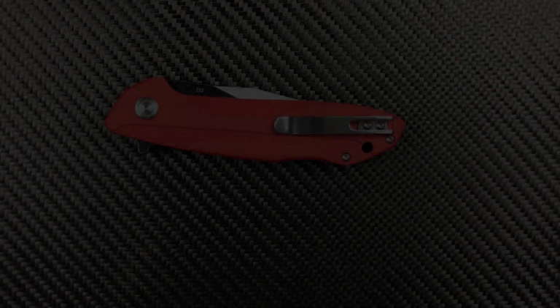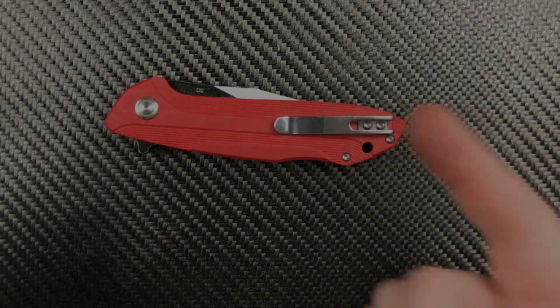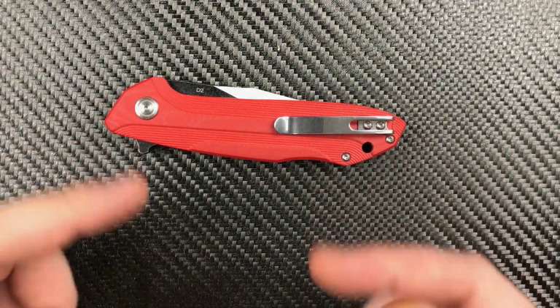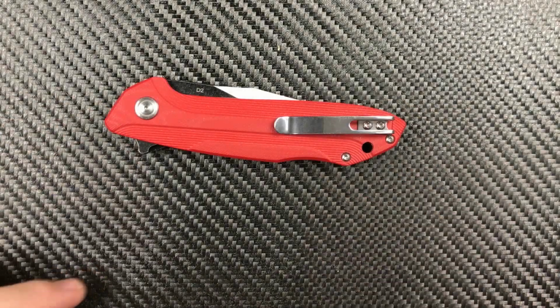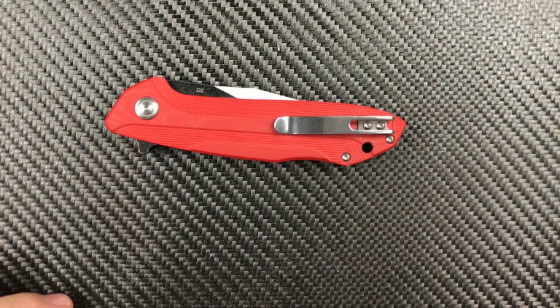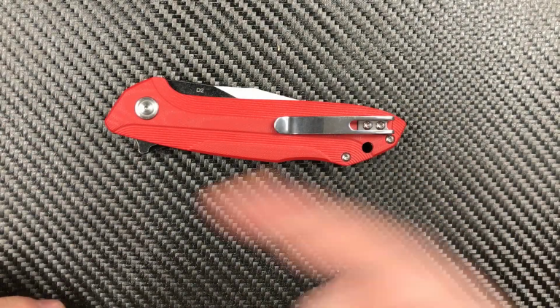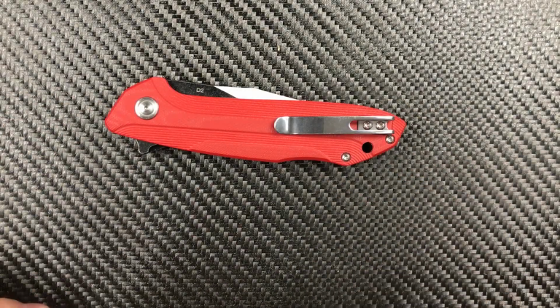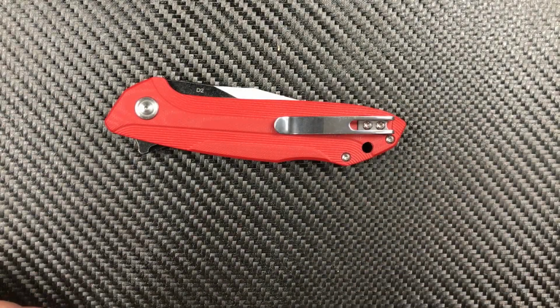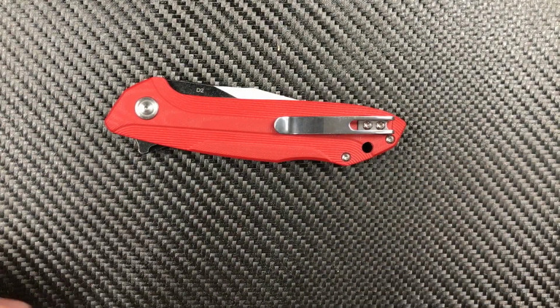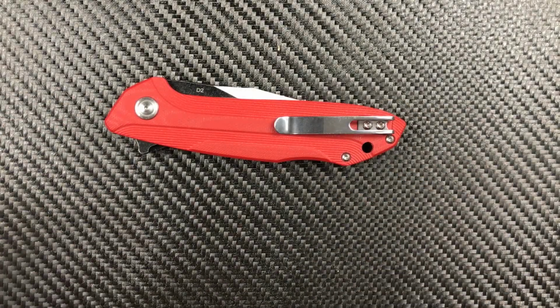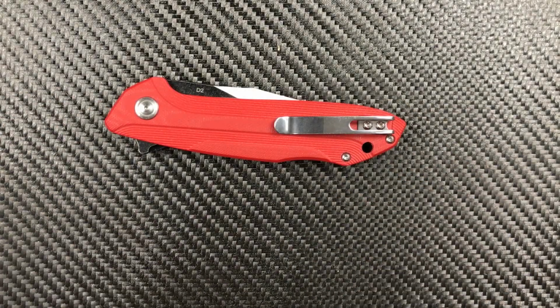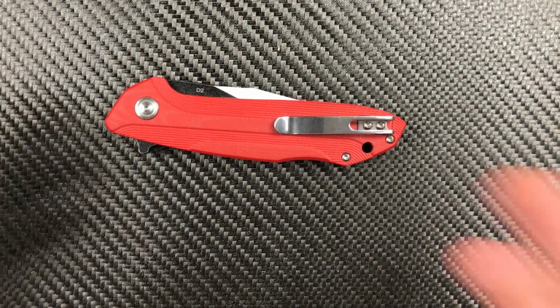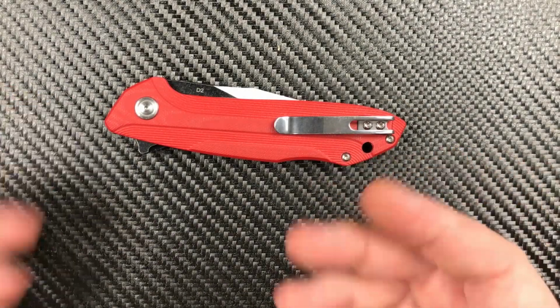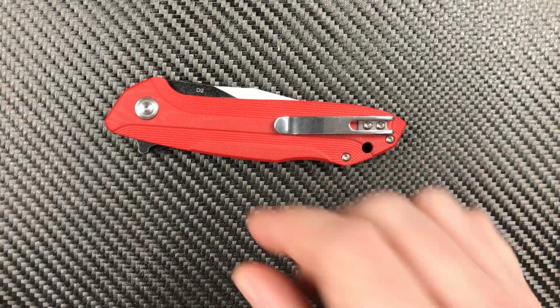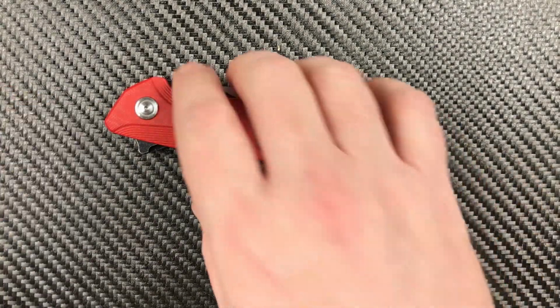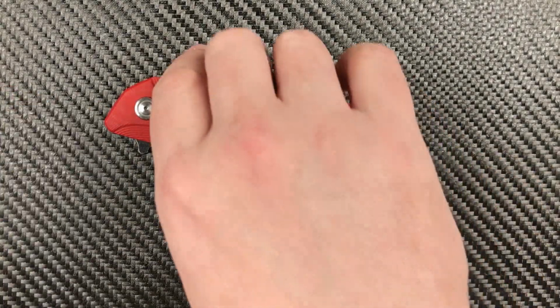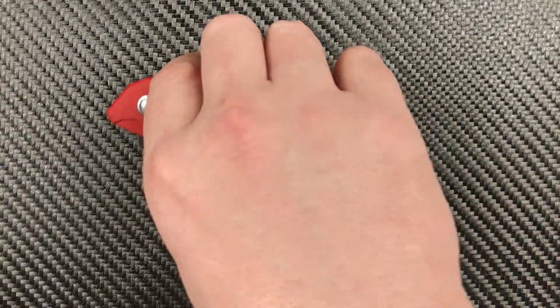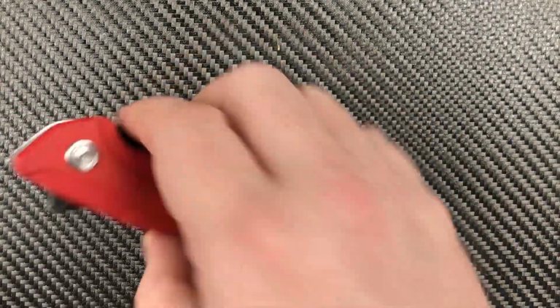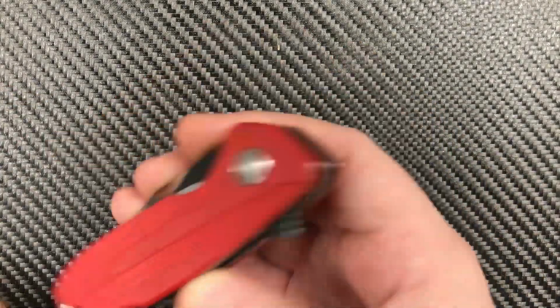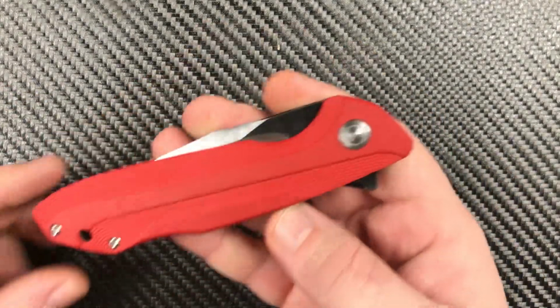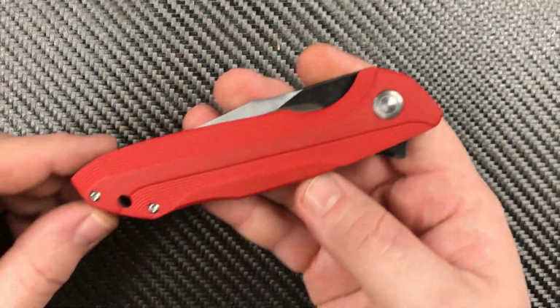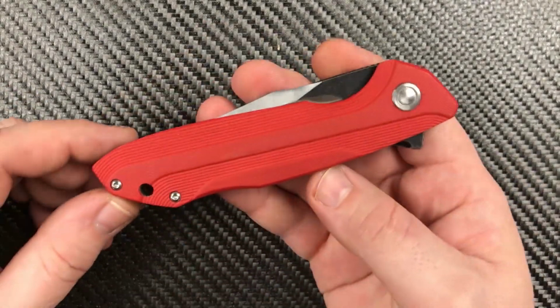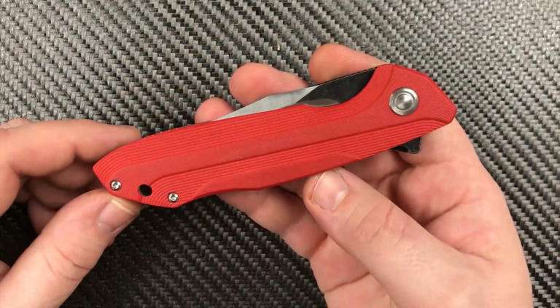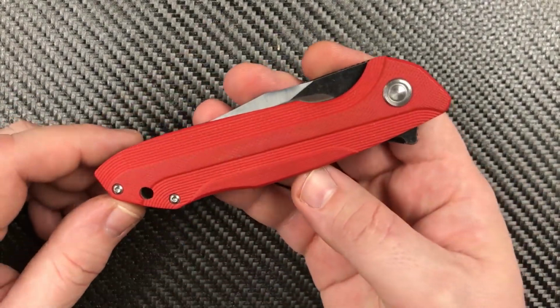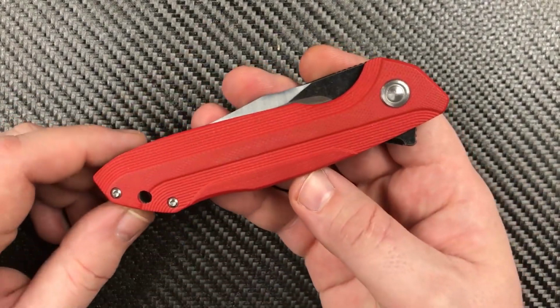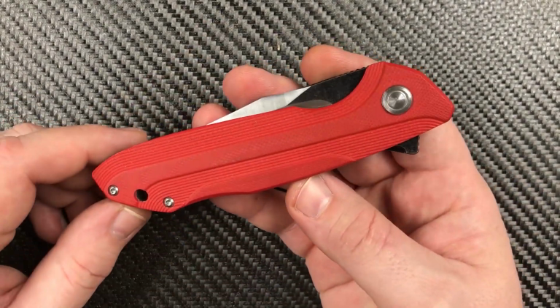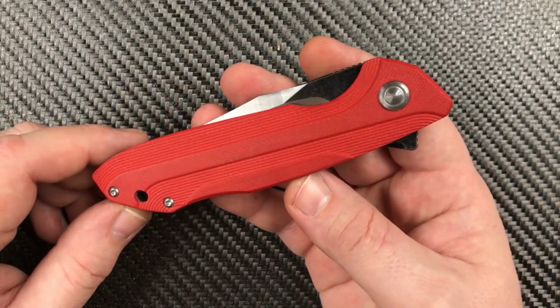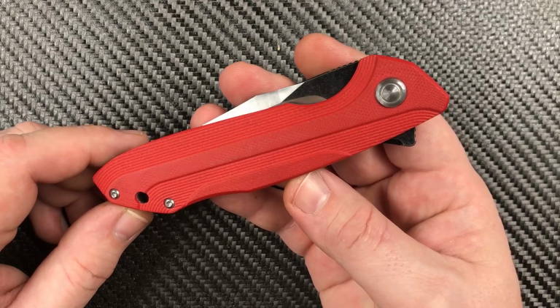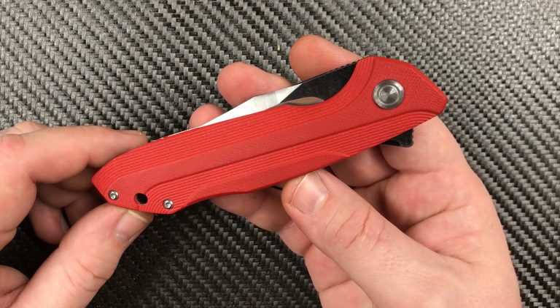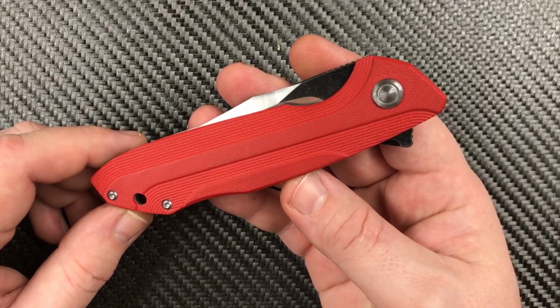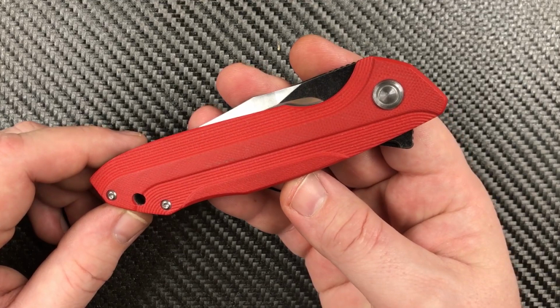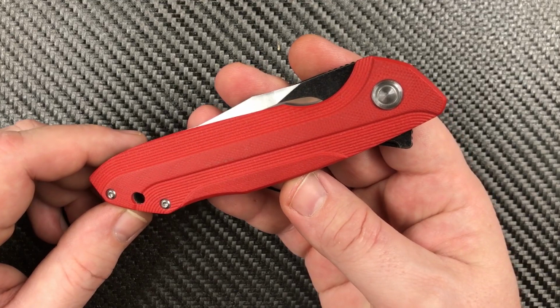Welcome back everyone. I'm Zell and today we're looking at the Tuya Knives Bruiser.